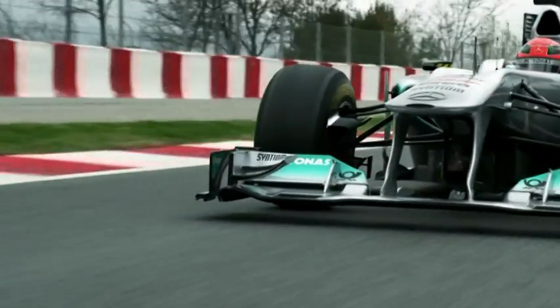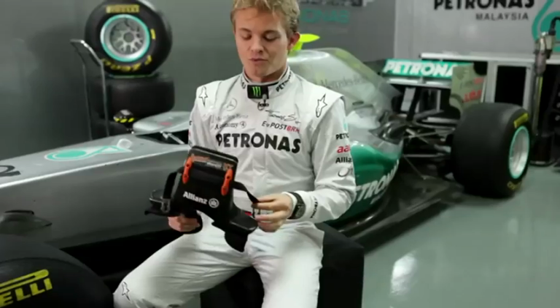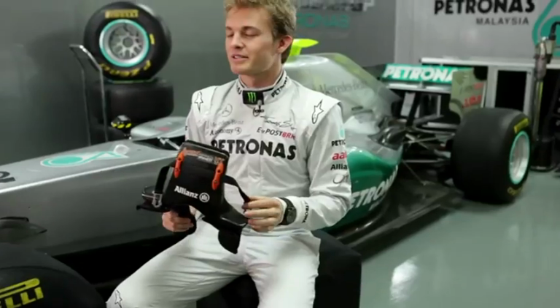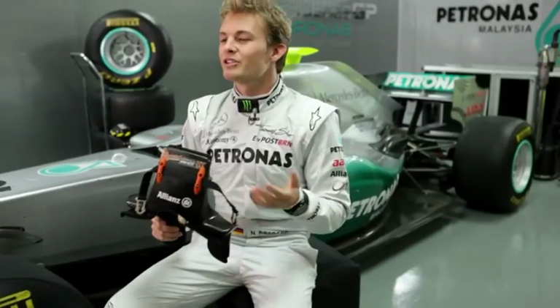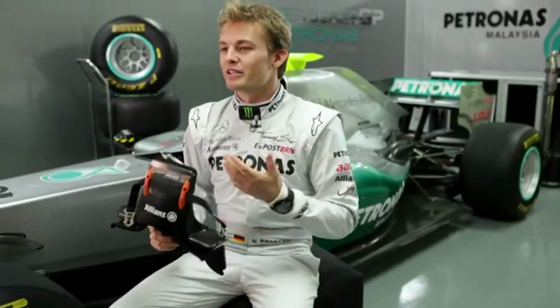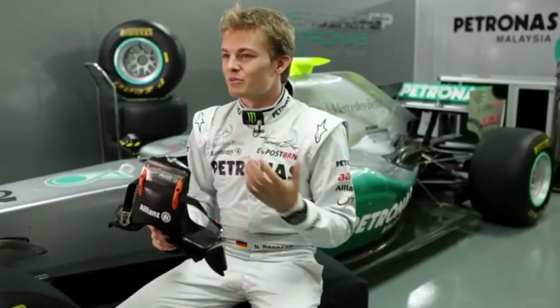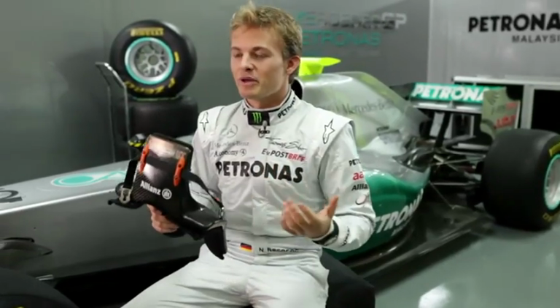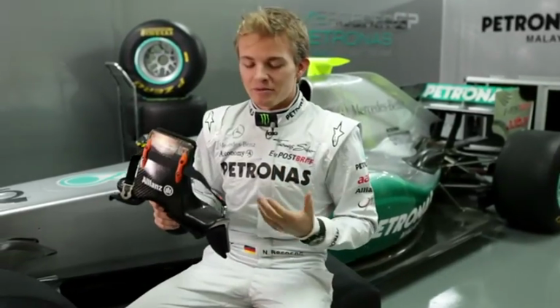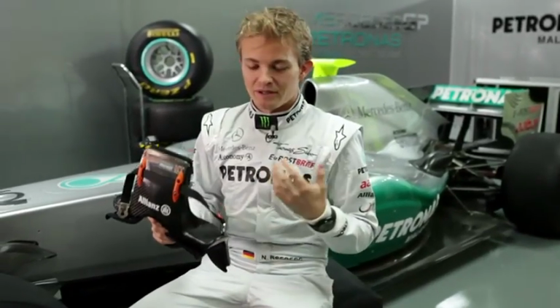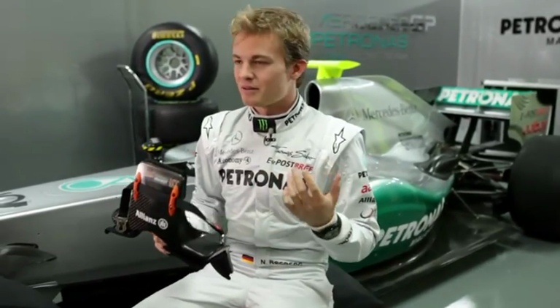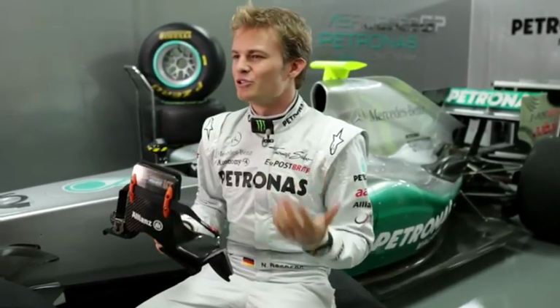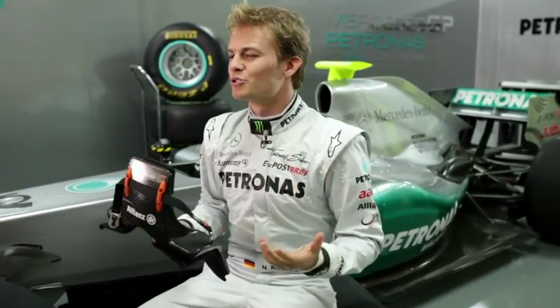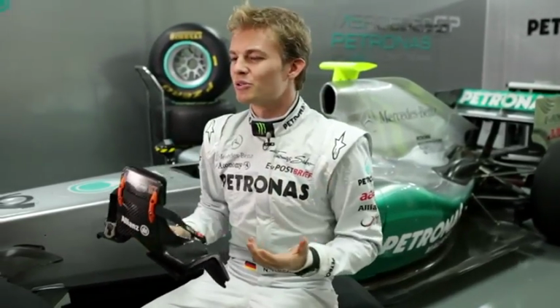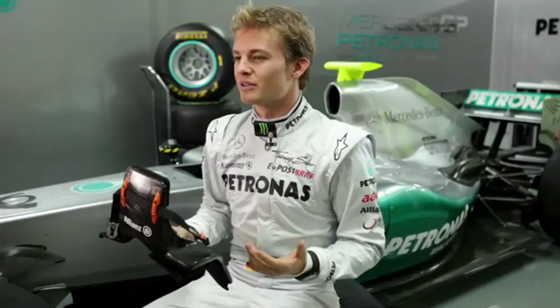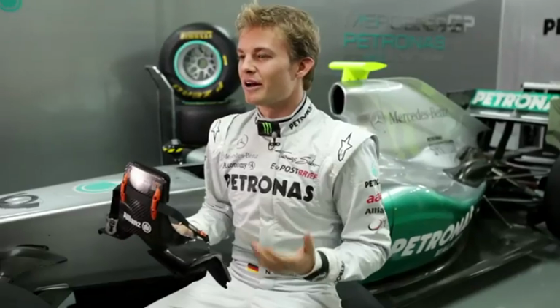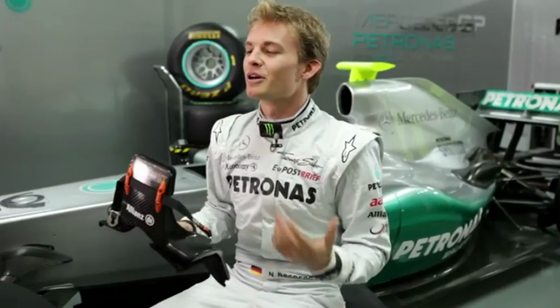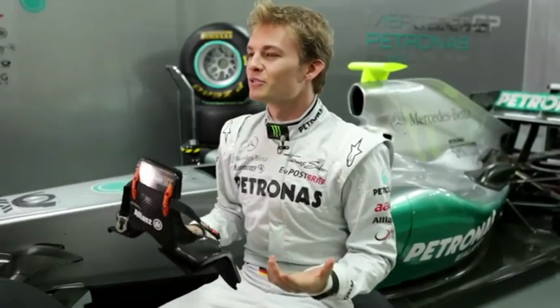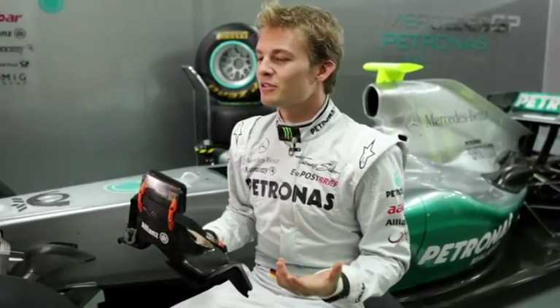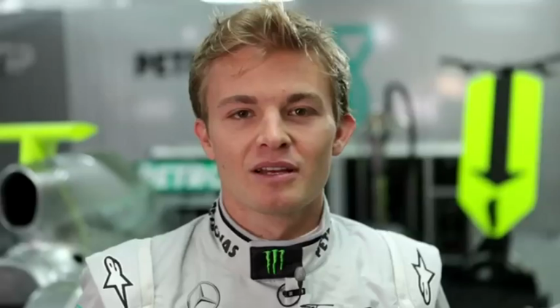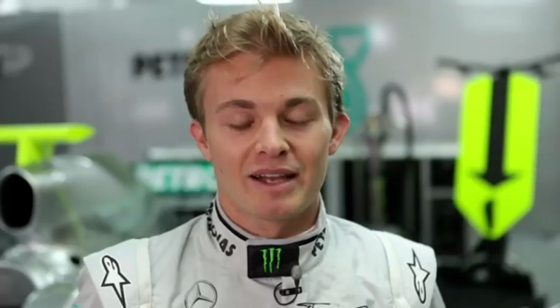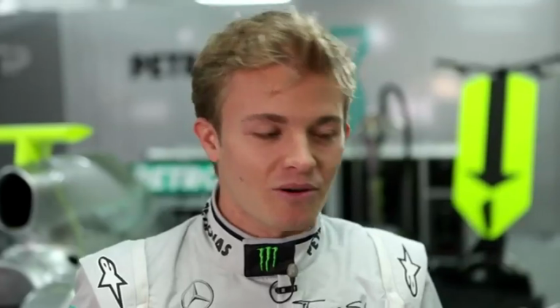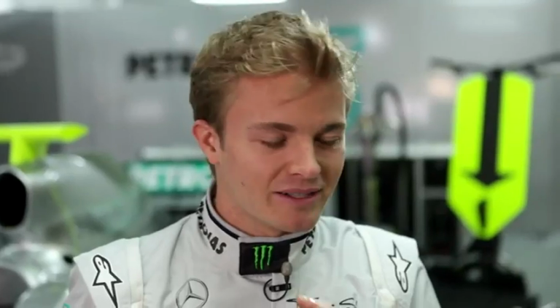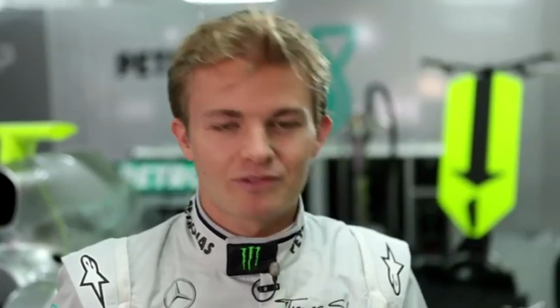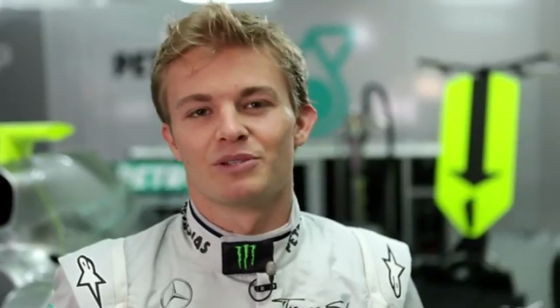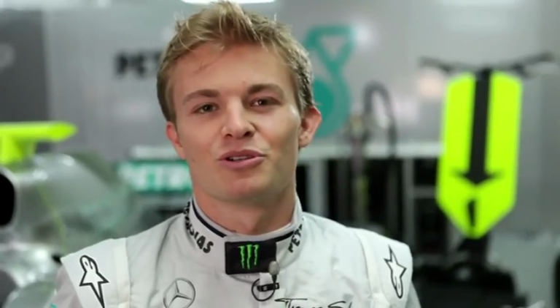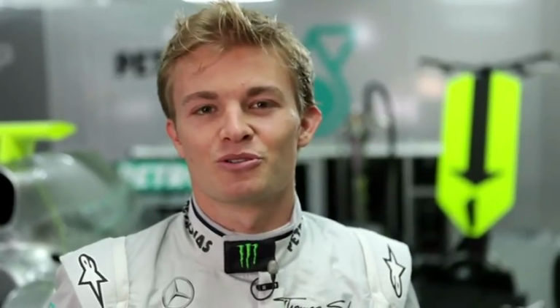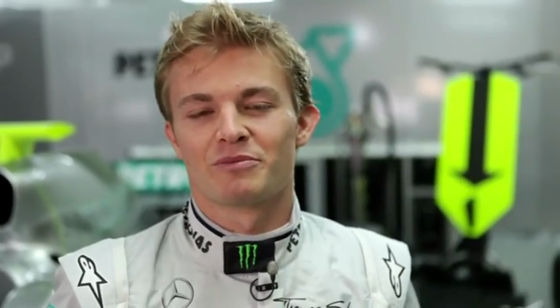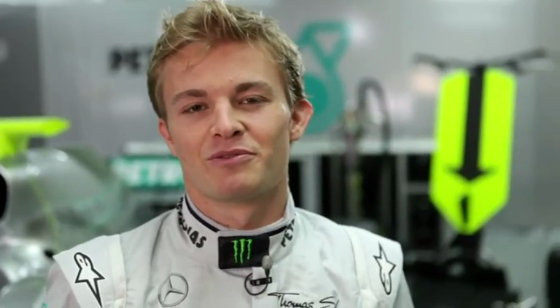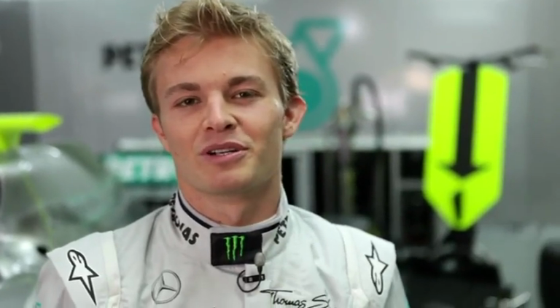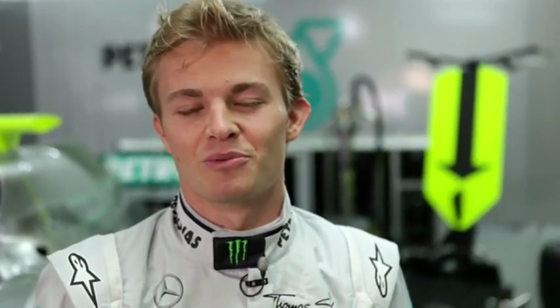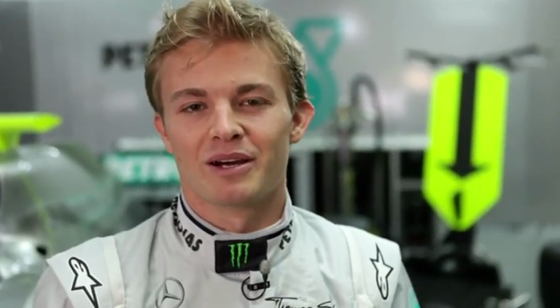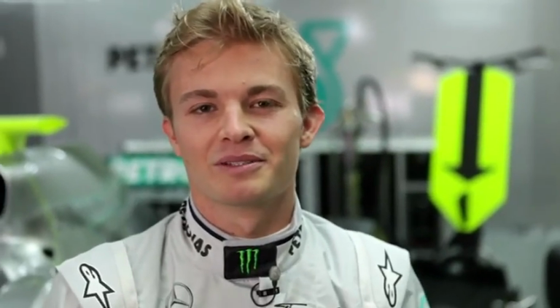Whilst initially it was maybe a bit unusual and uncomfortable, now I definitely would not drive my F1 car without it.